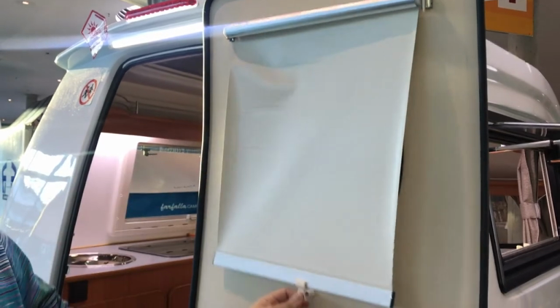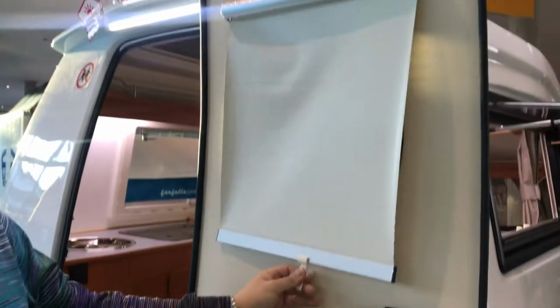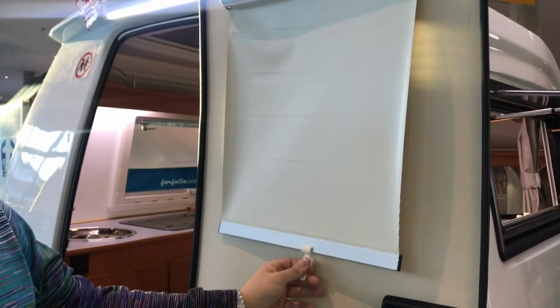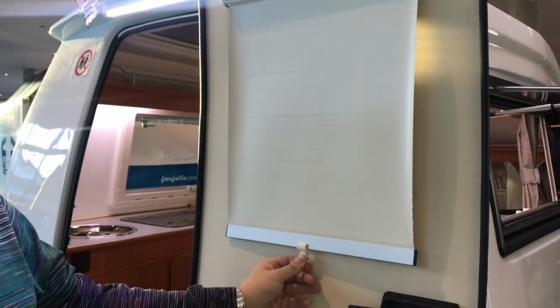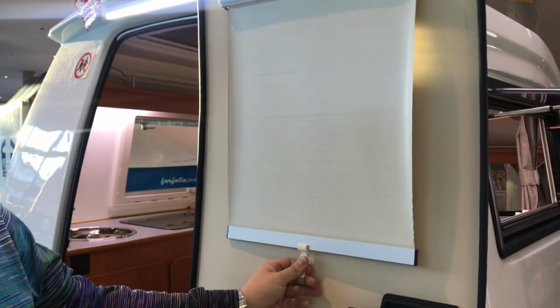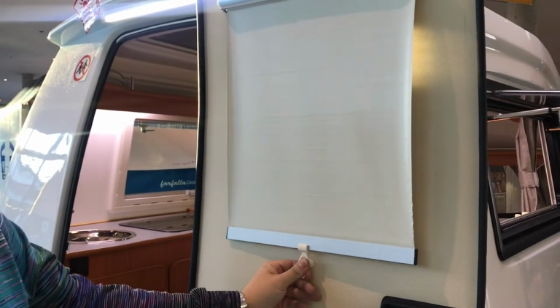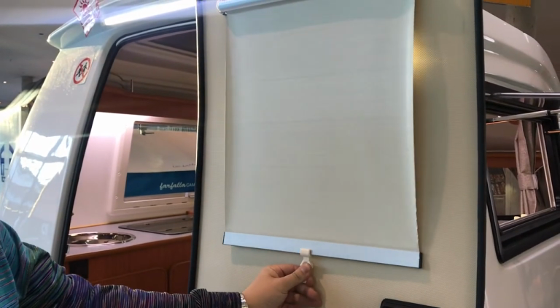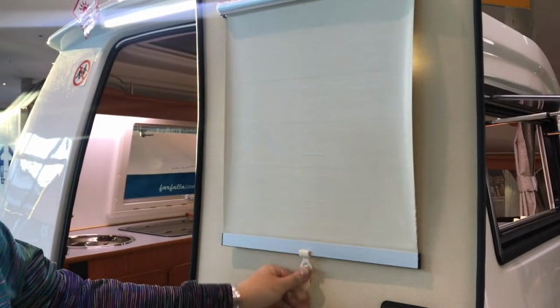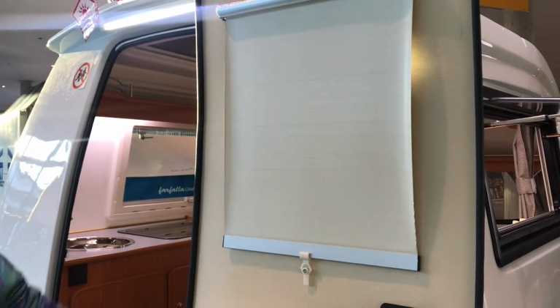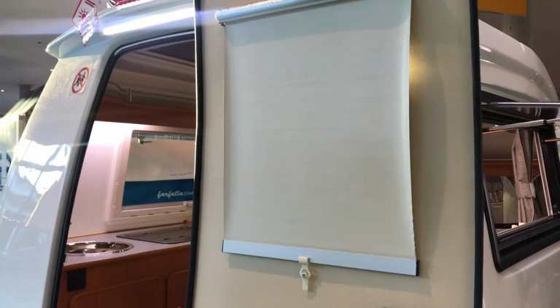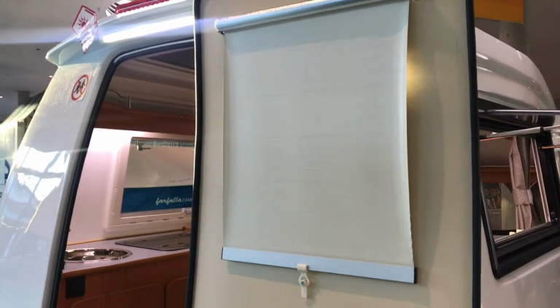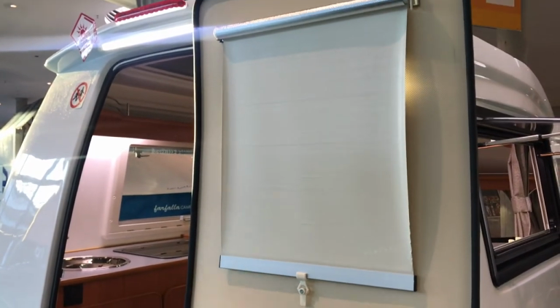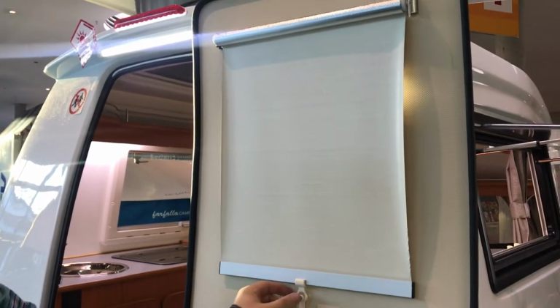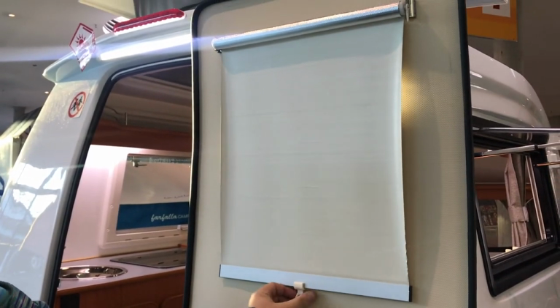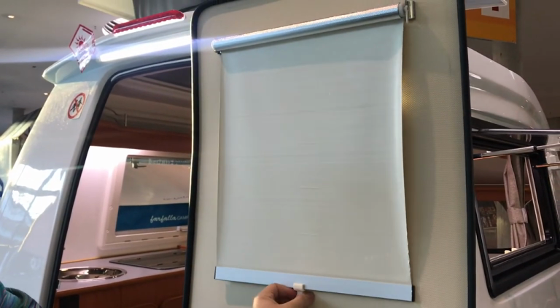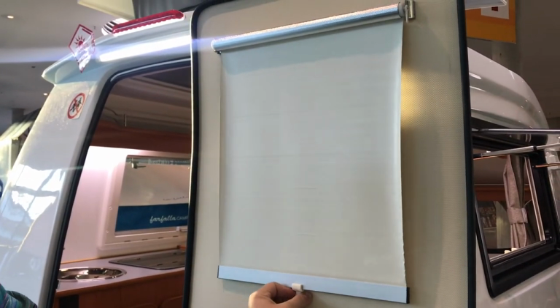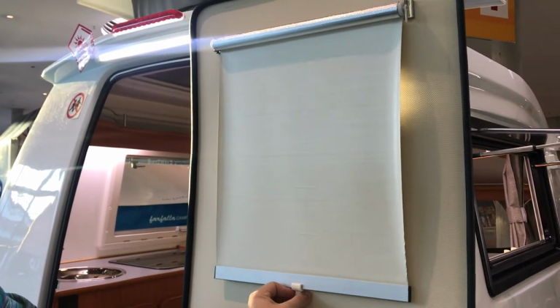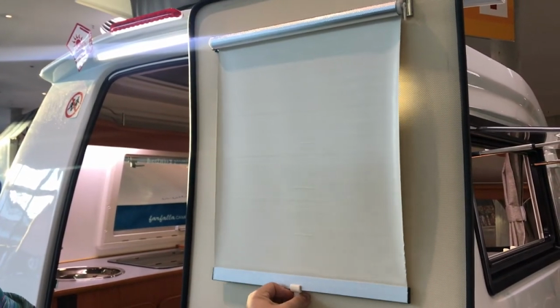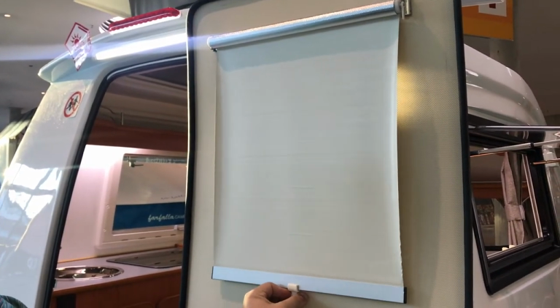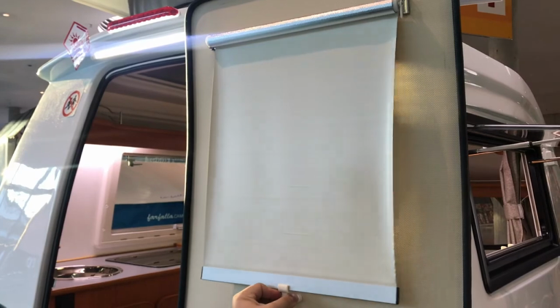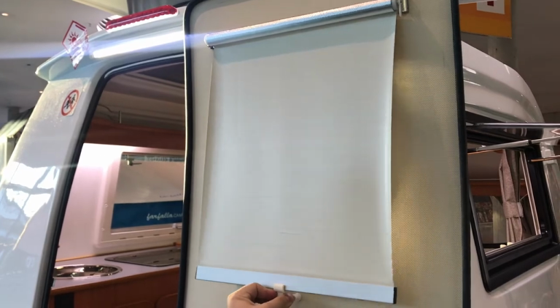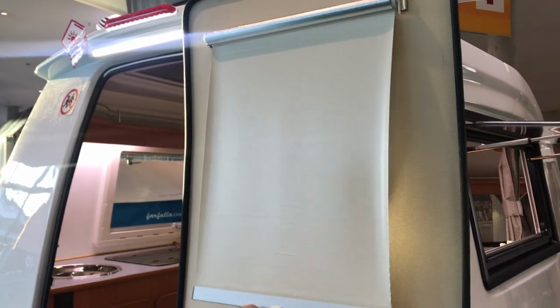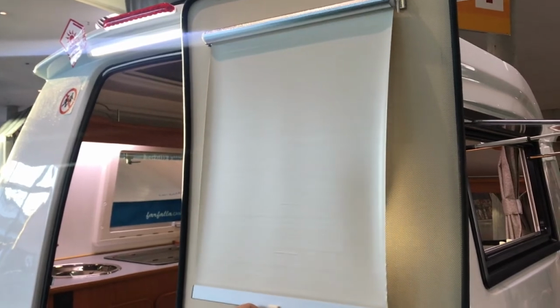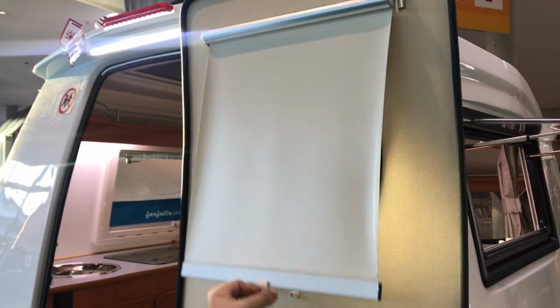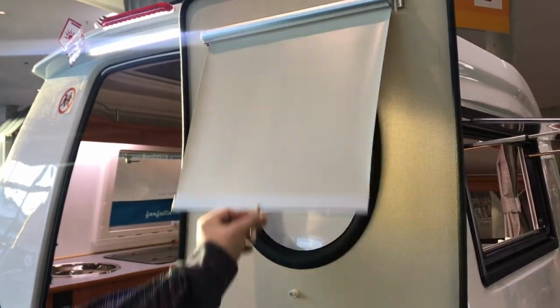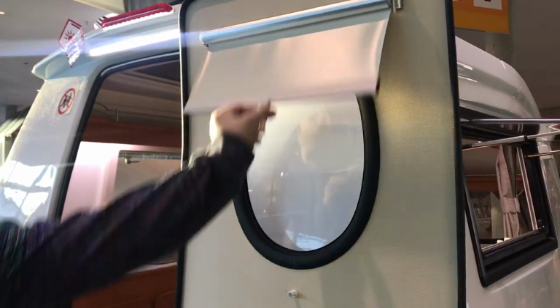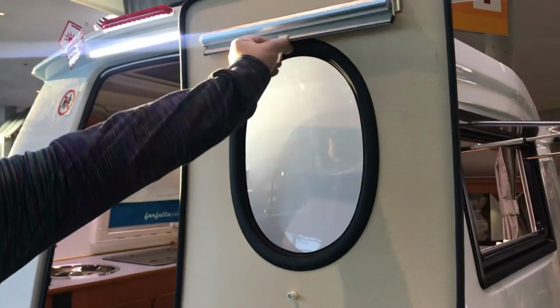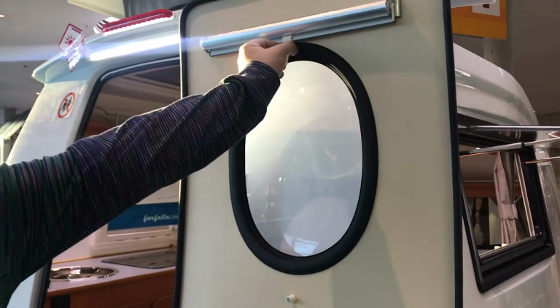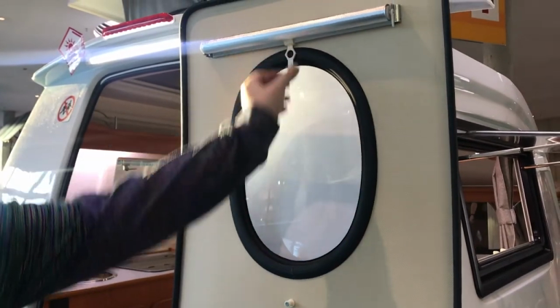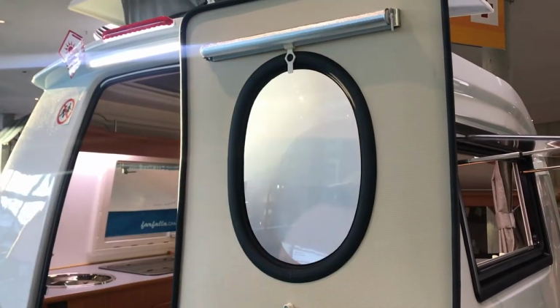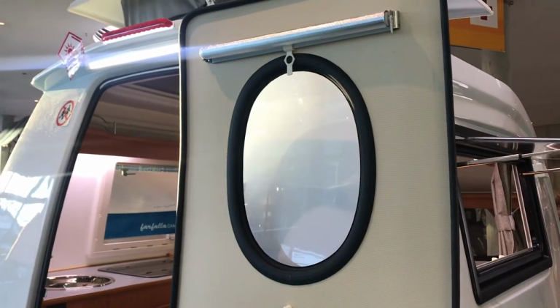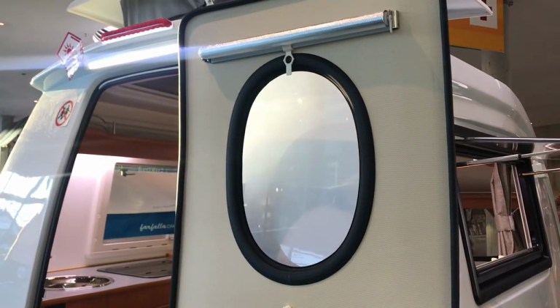Put the blind on its catch, like that, and then to retract it, pull it out a little tiny bit, and retract it all the way to the top.